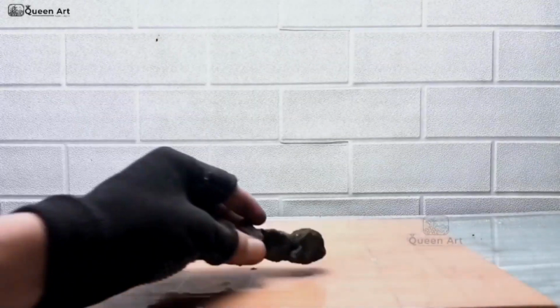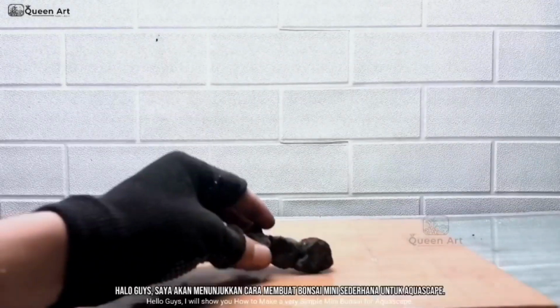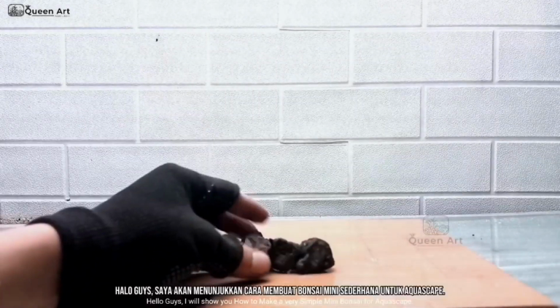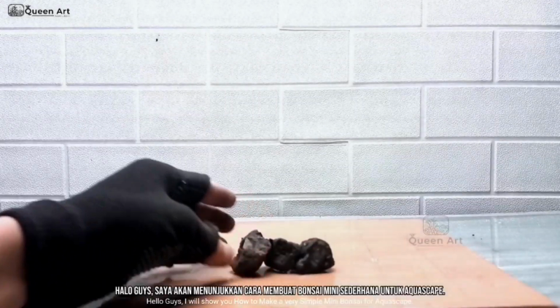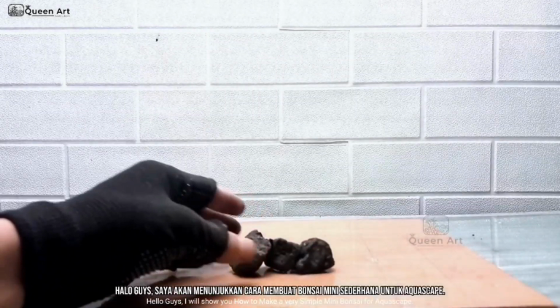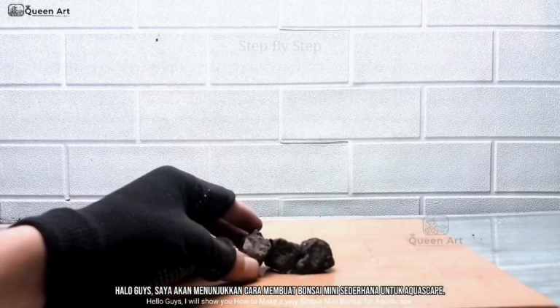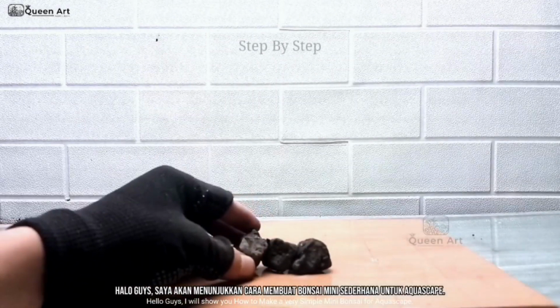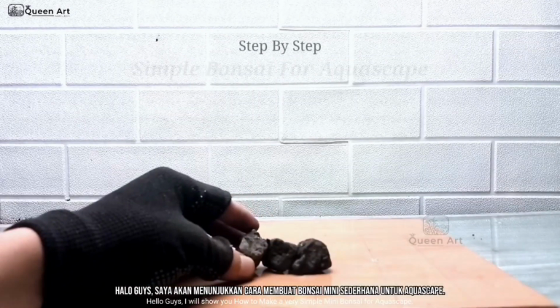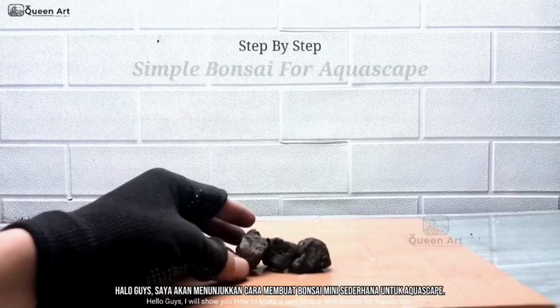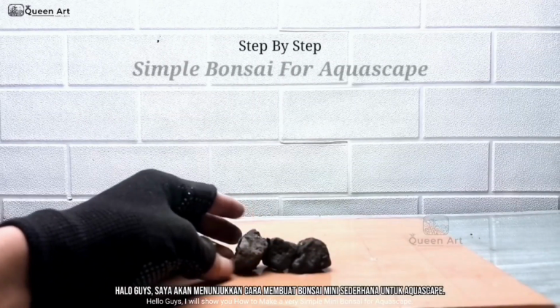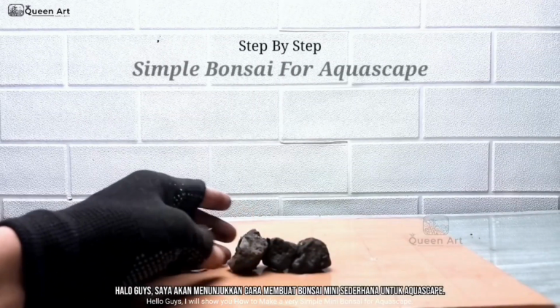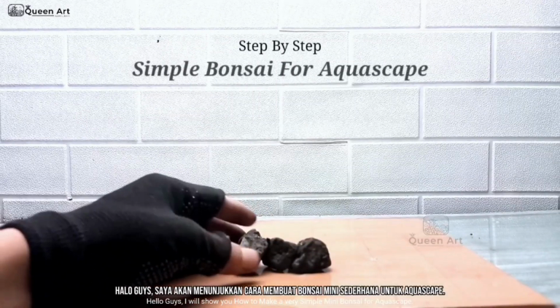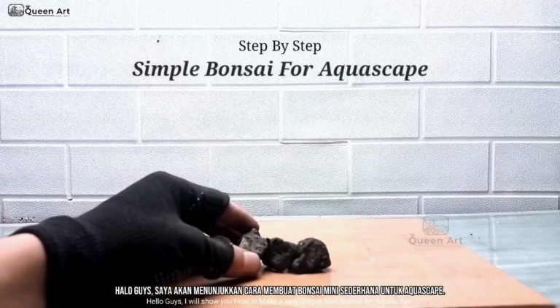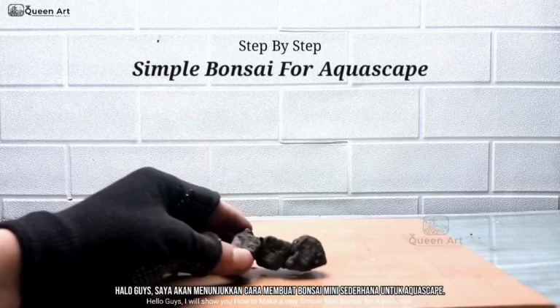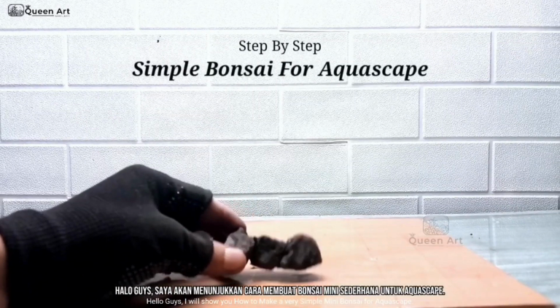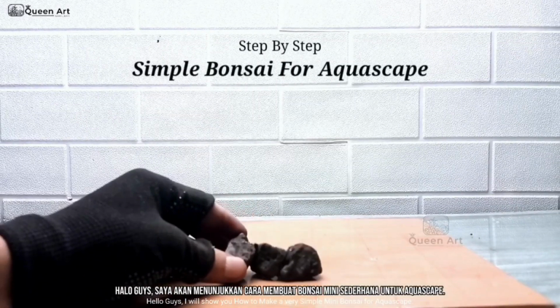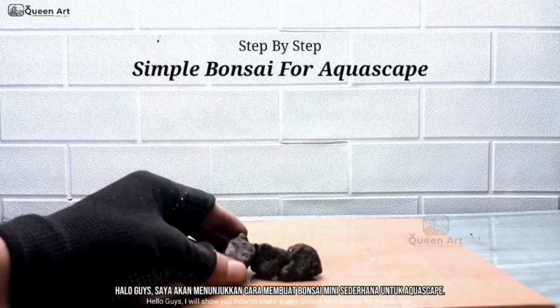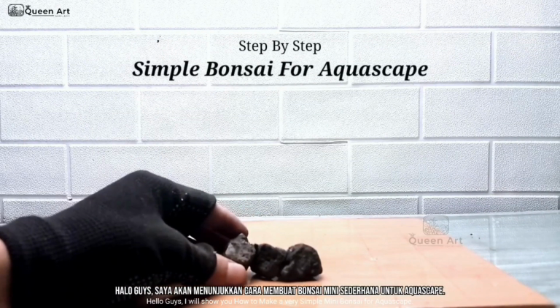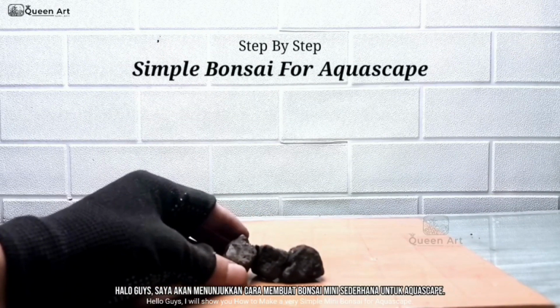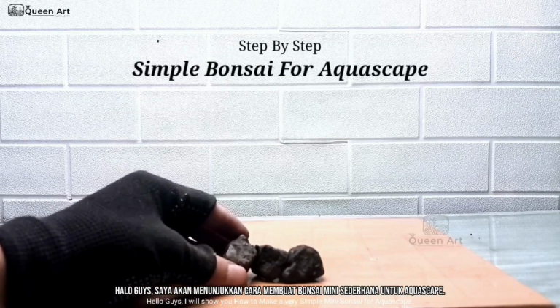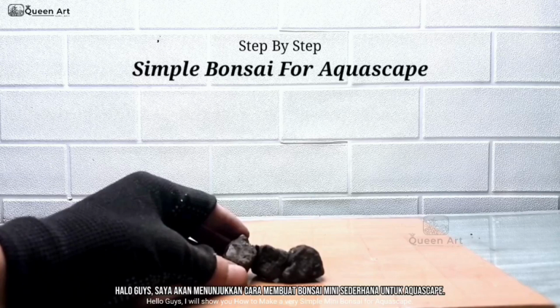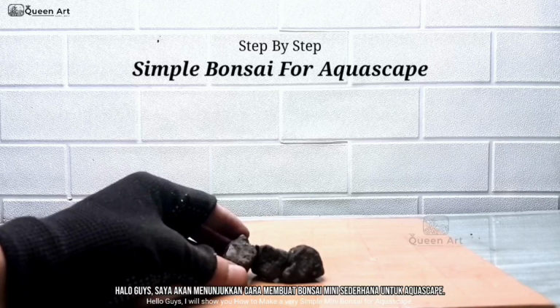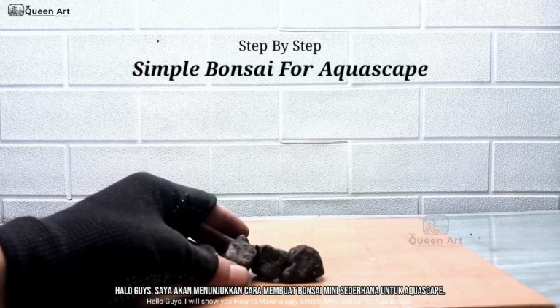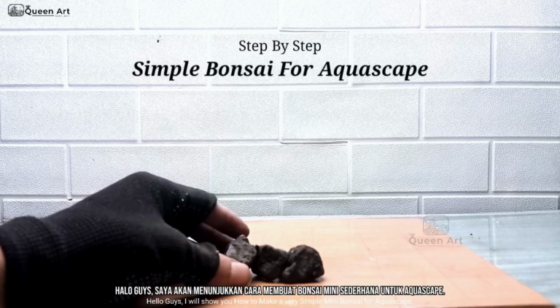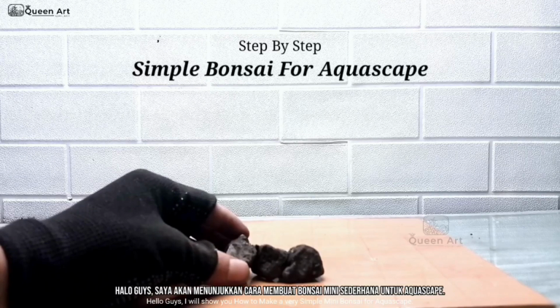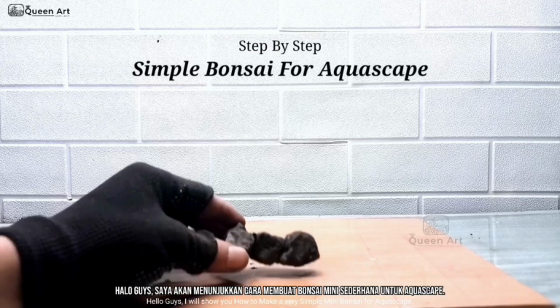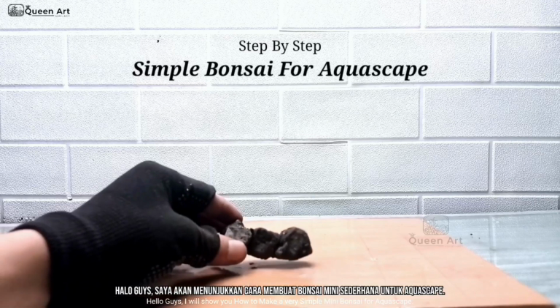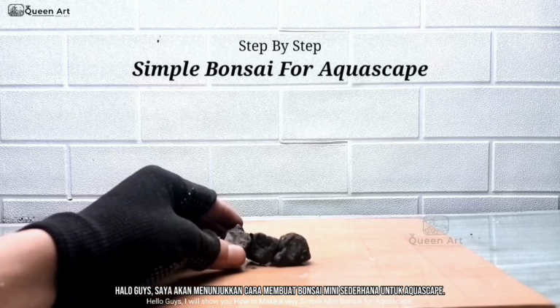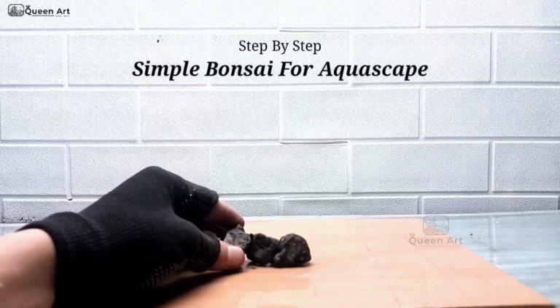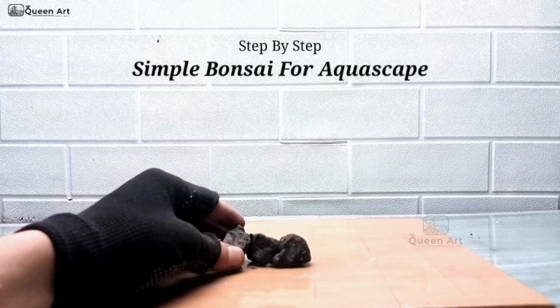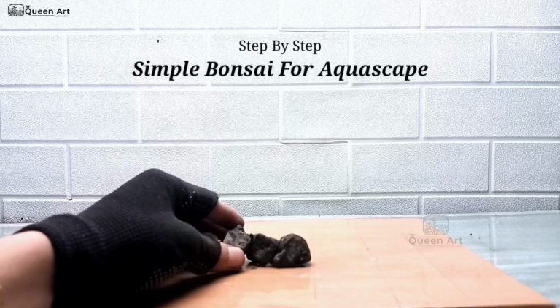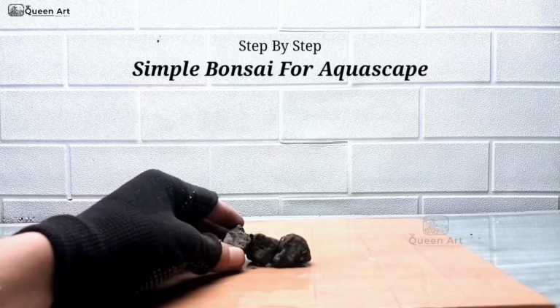Hello guys, I will show you how to make a very simple mini bonsai for aquascape.